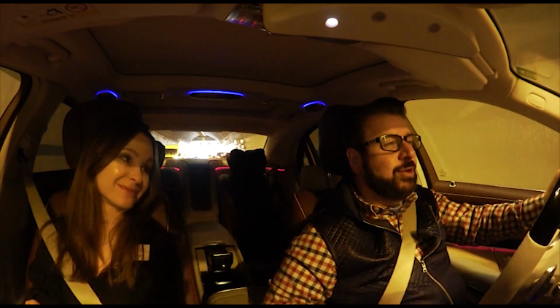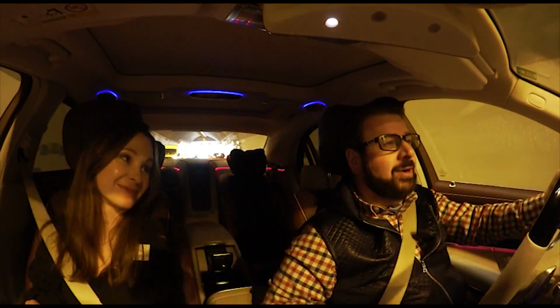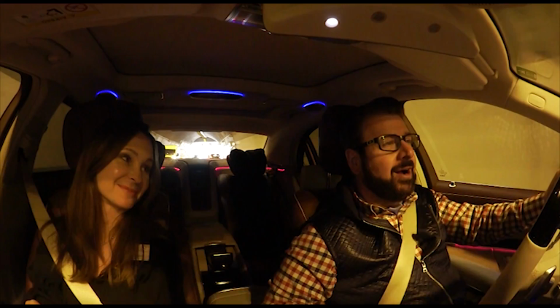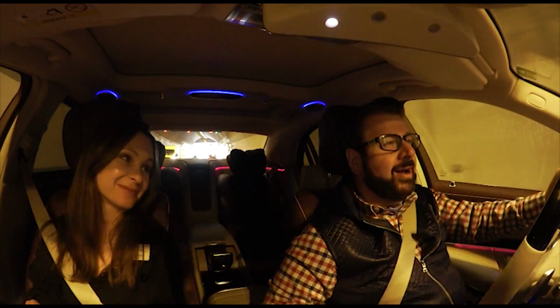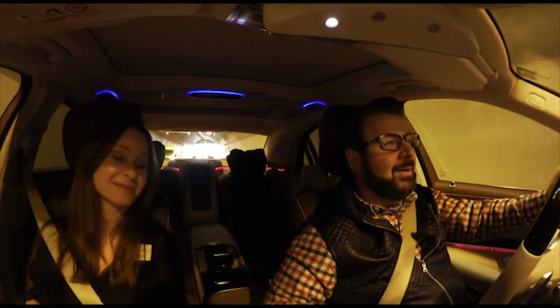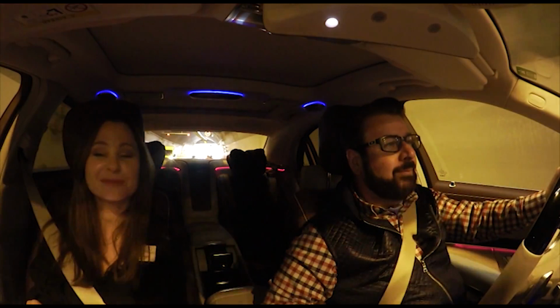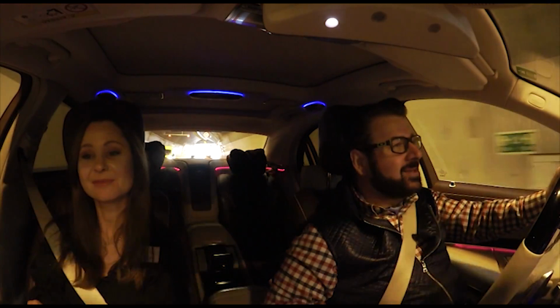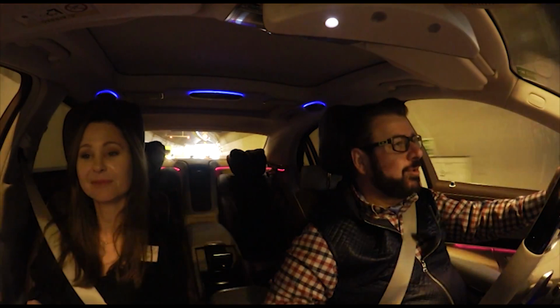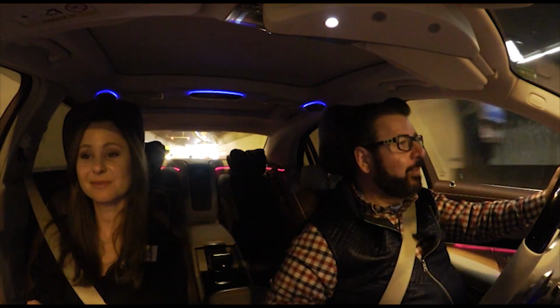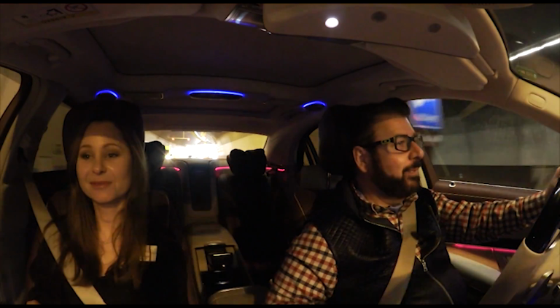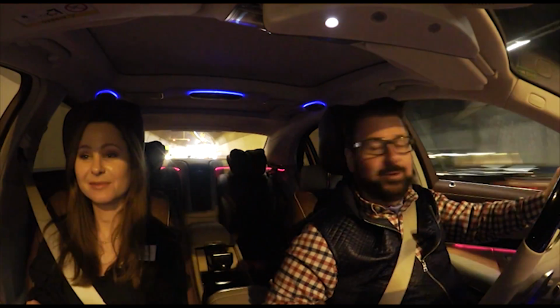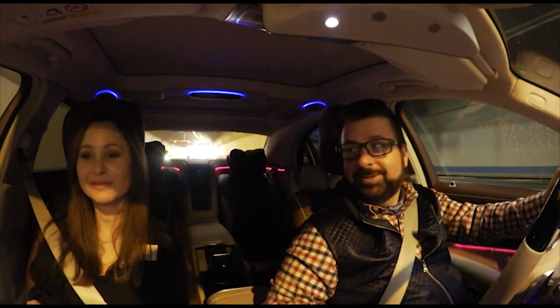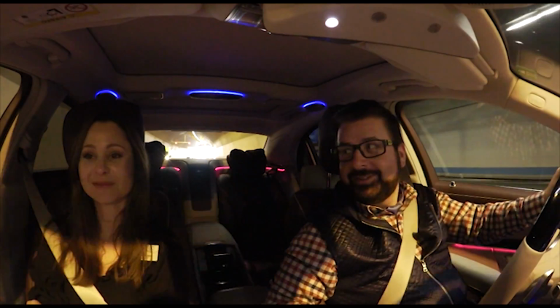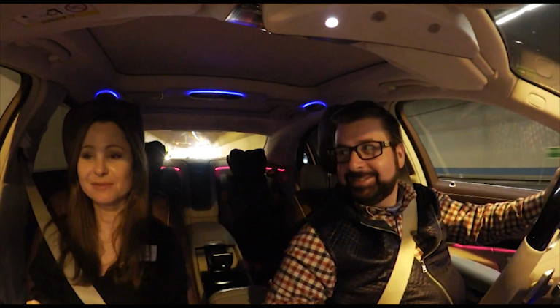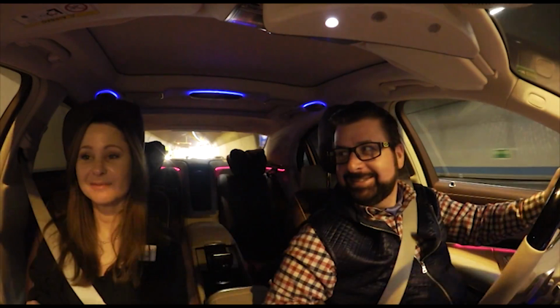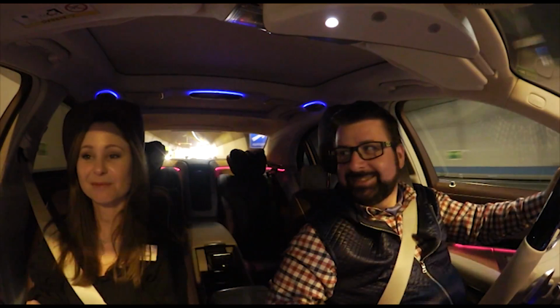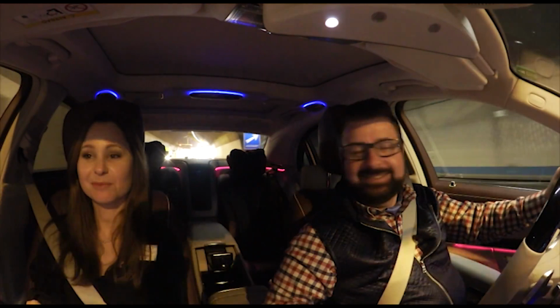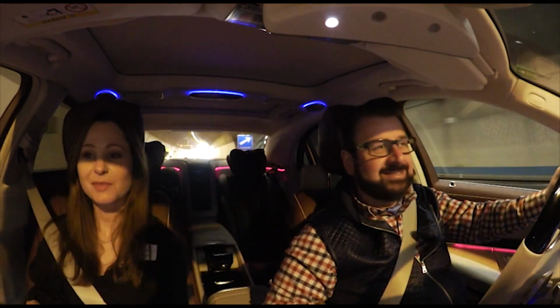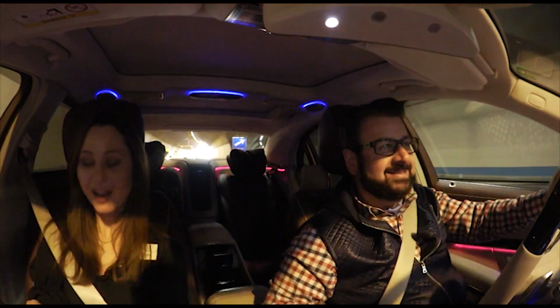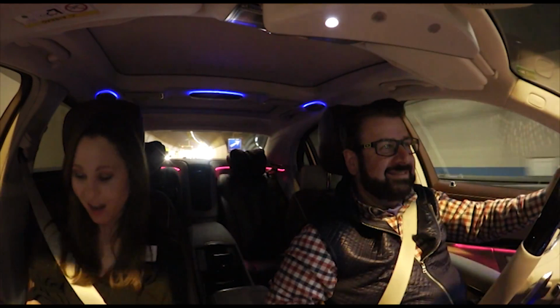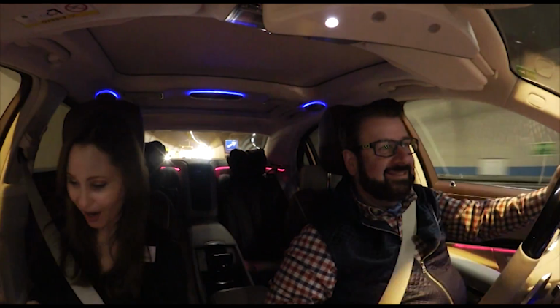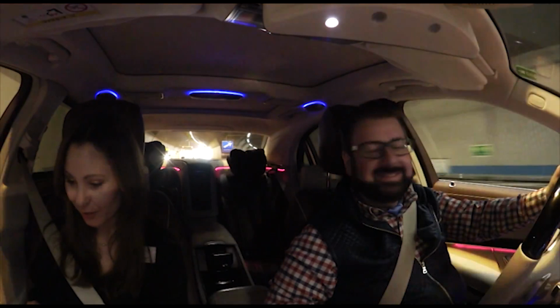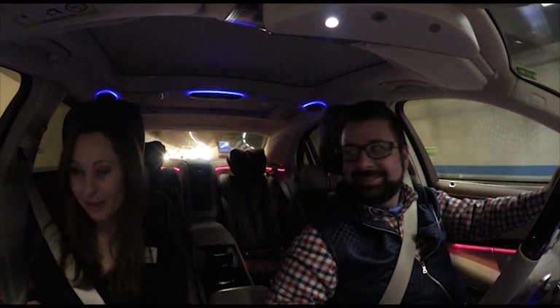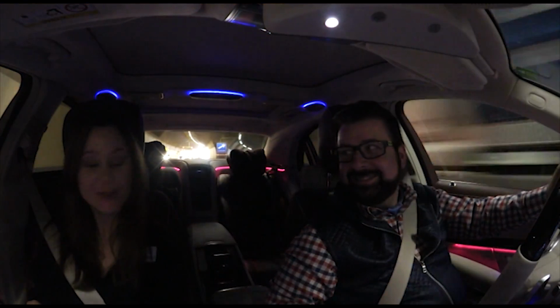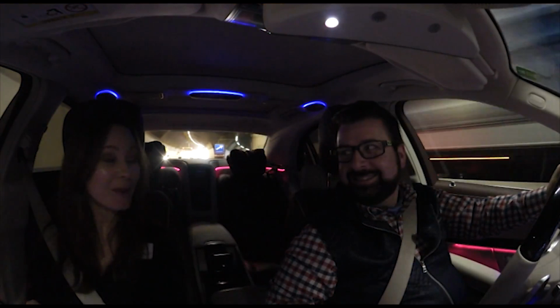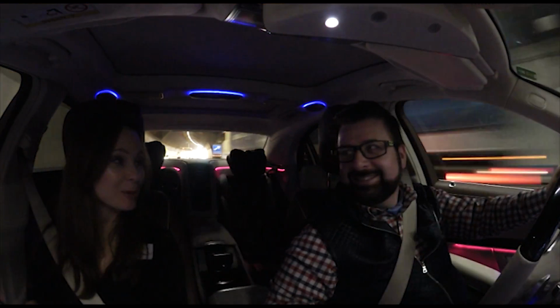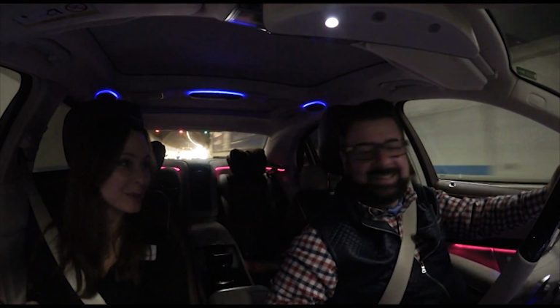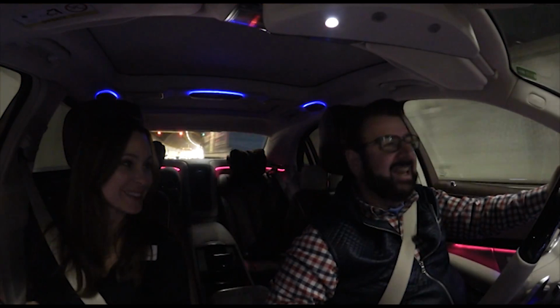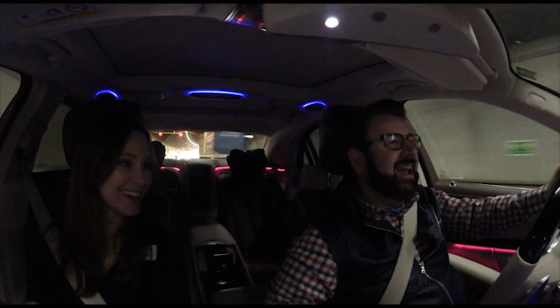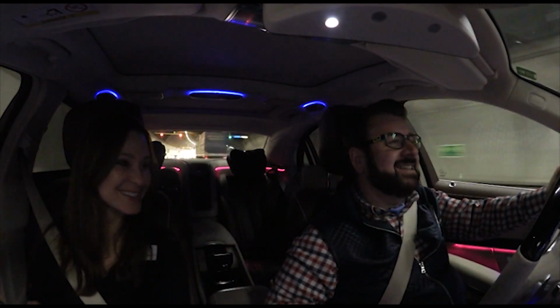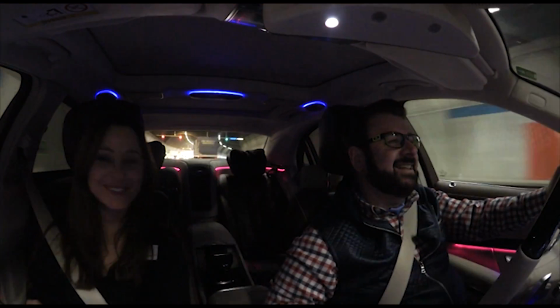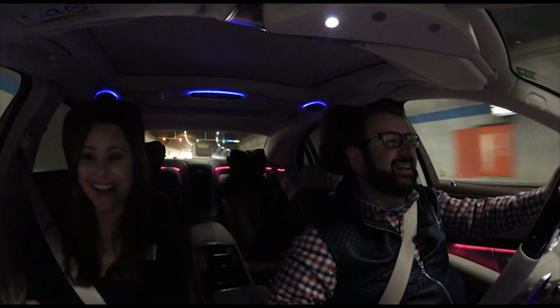You are Miss Robb Report — I write for the Robb Report. That is correct.